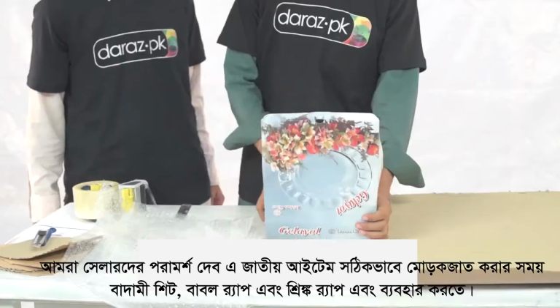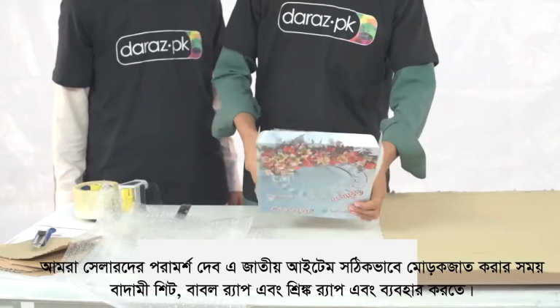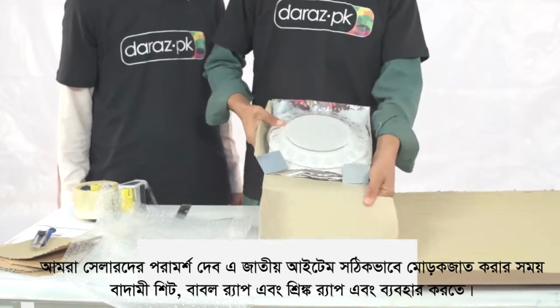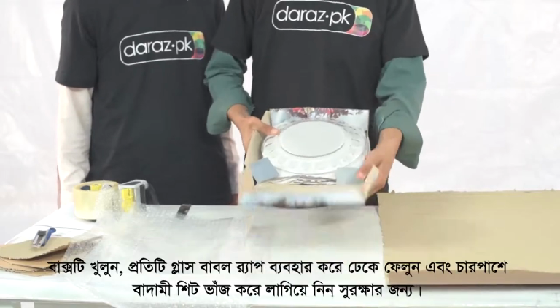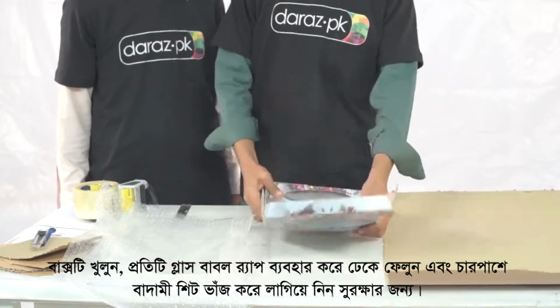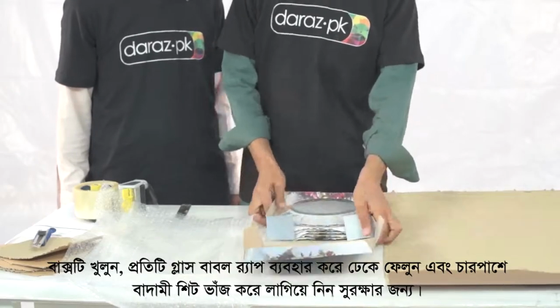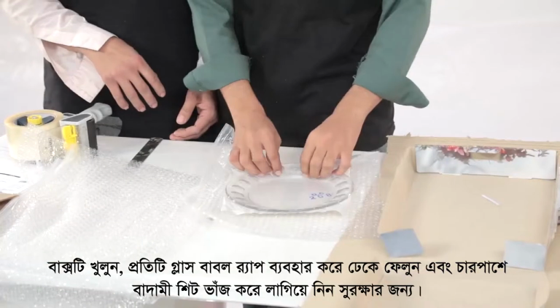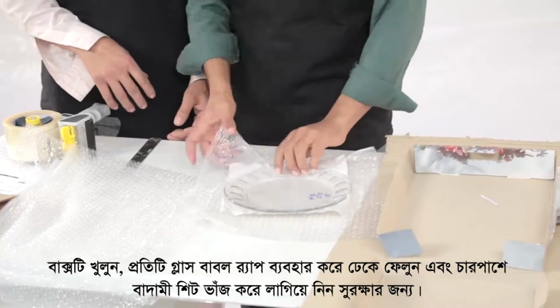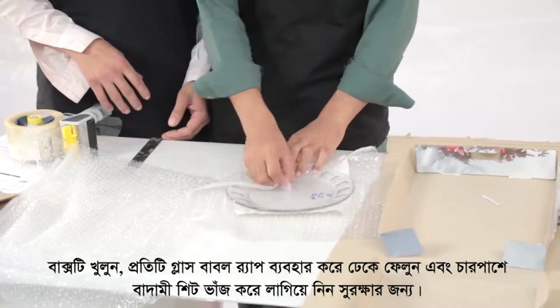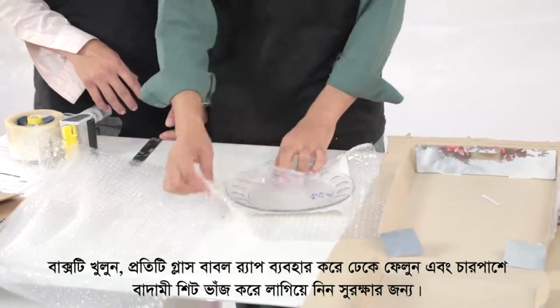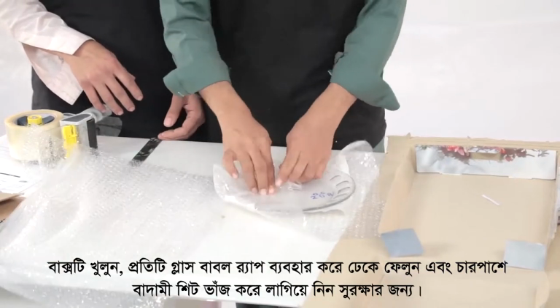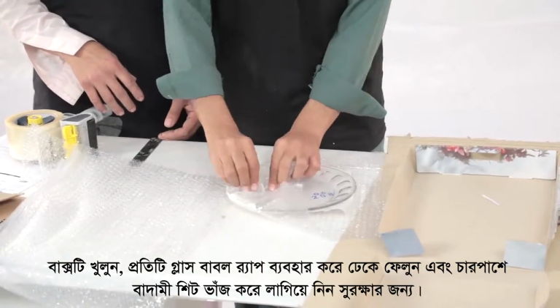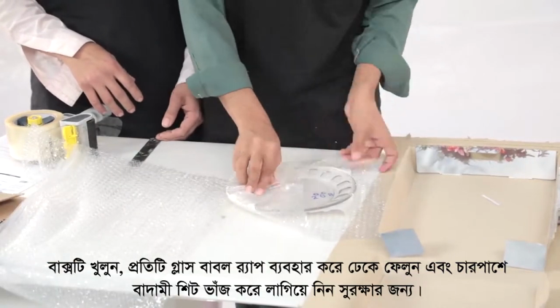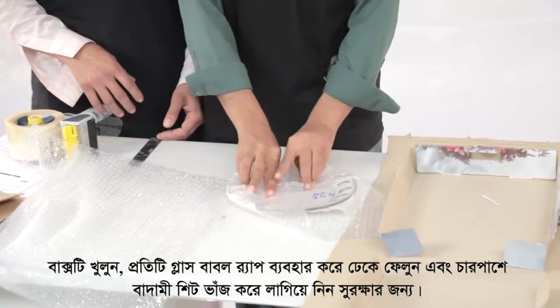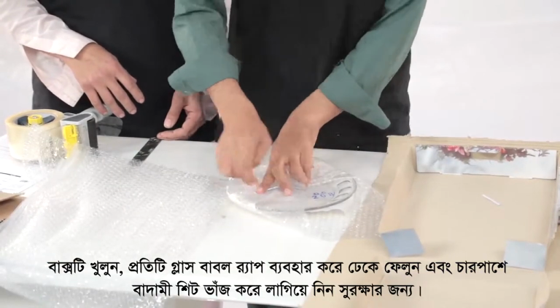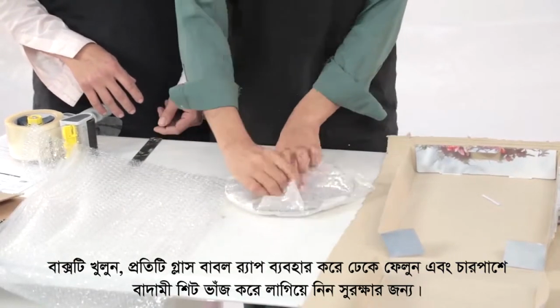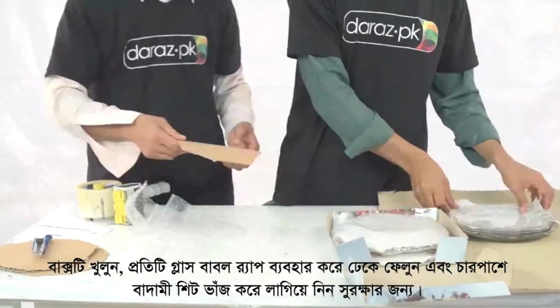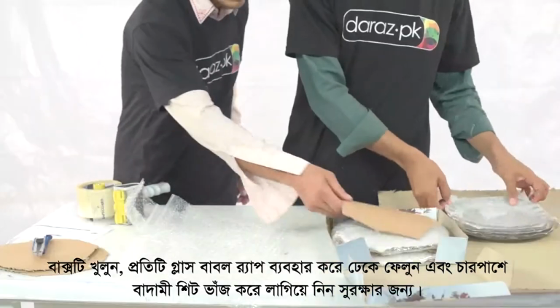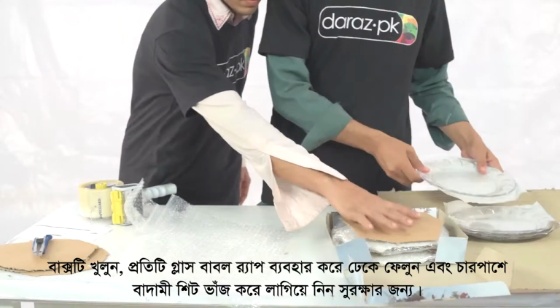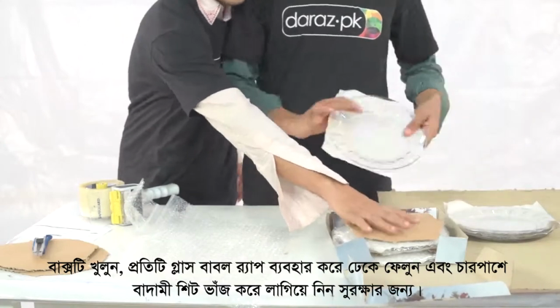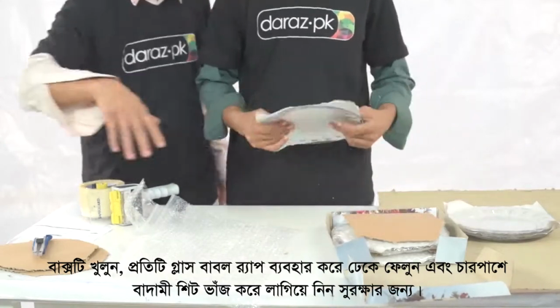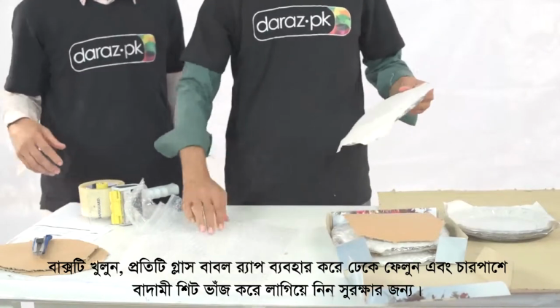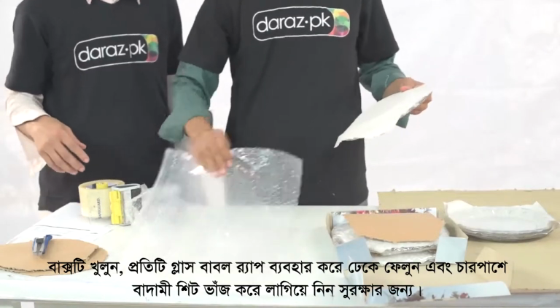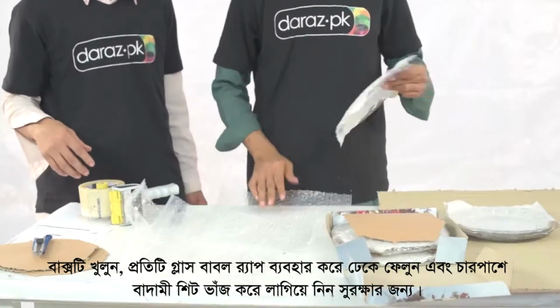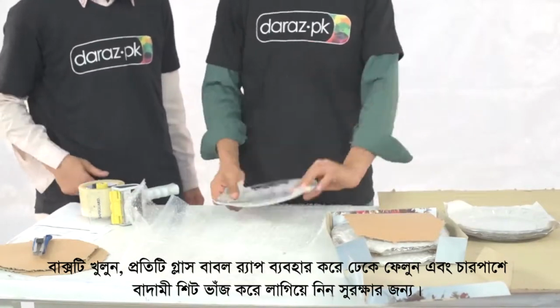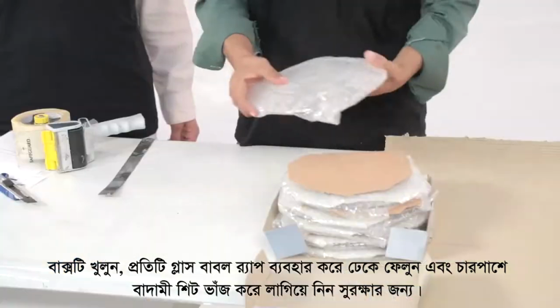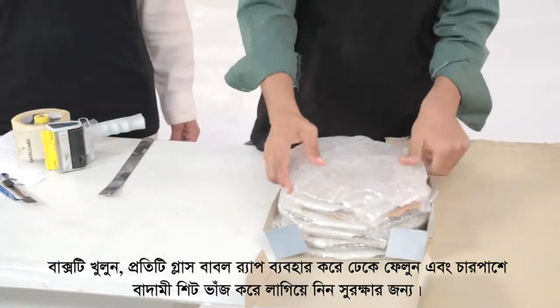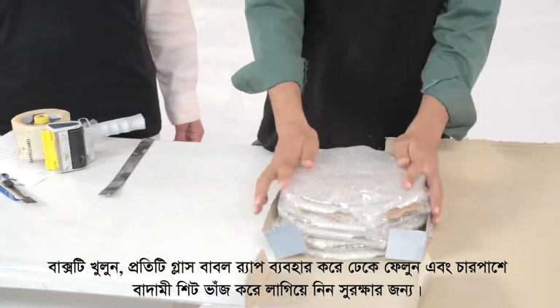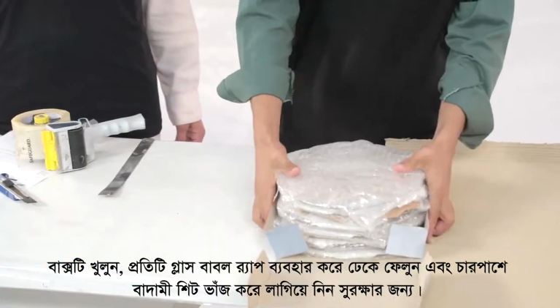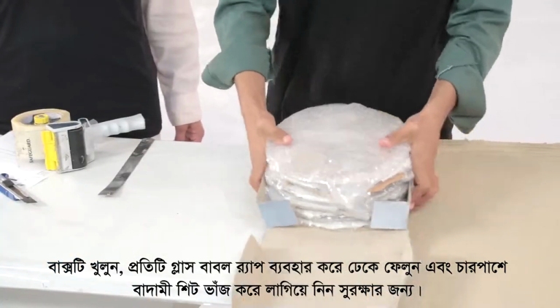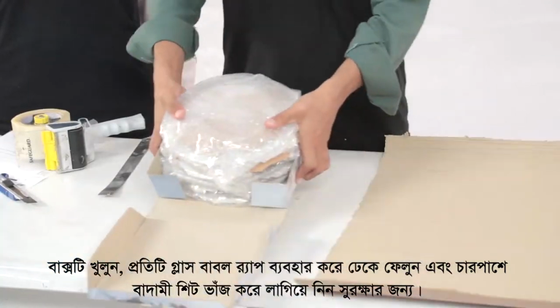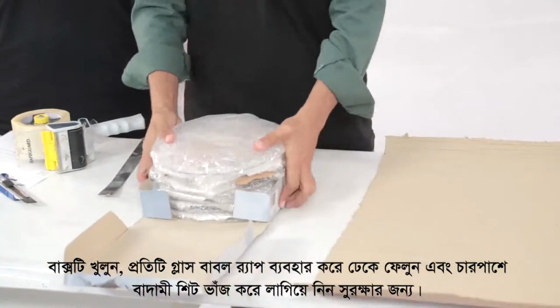Open the box, cover each glass plate by using bubble wrap, and then place a piece of brown sheet in between all the plates.